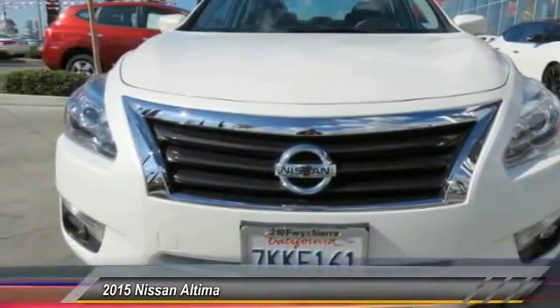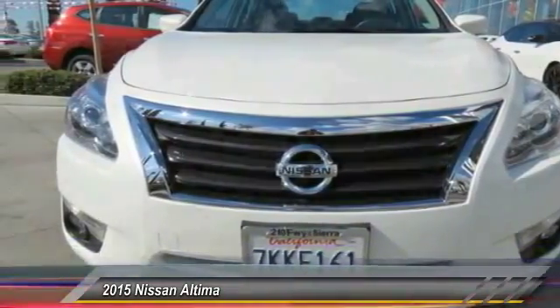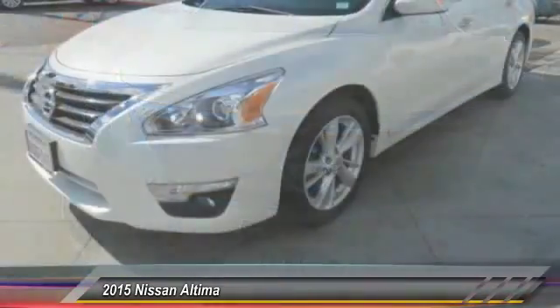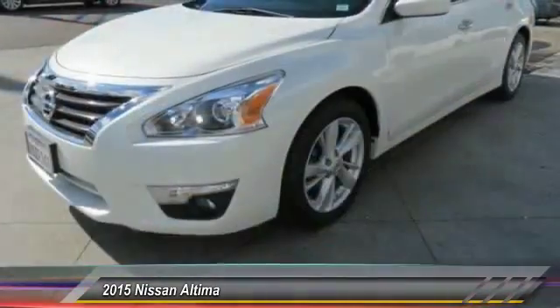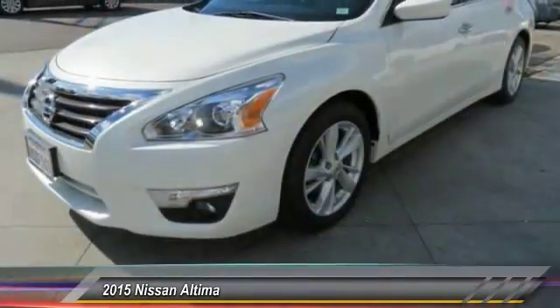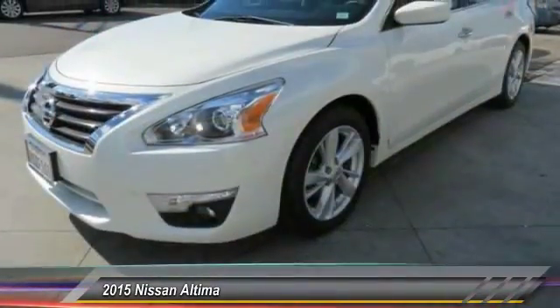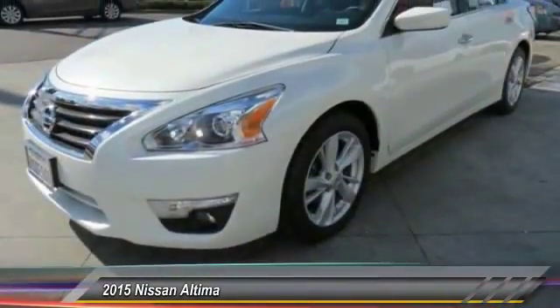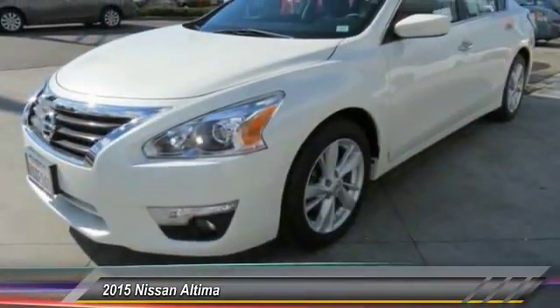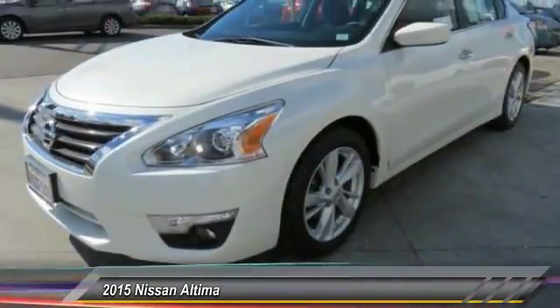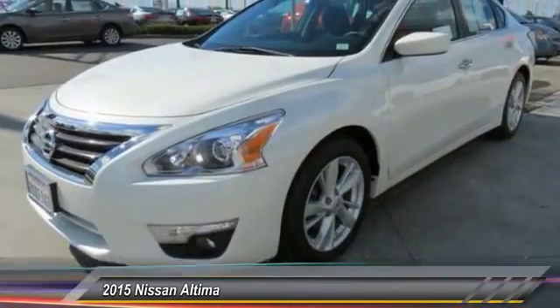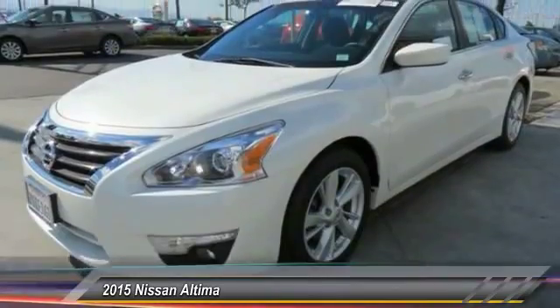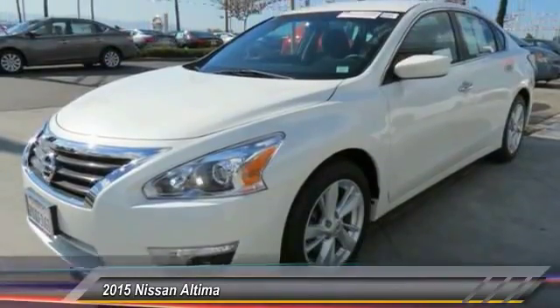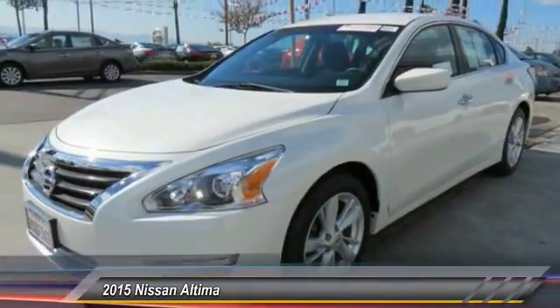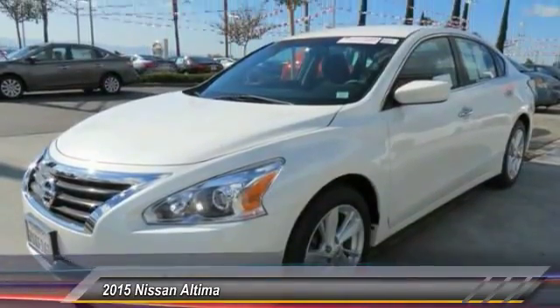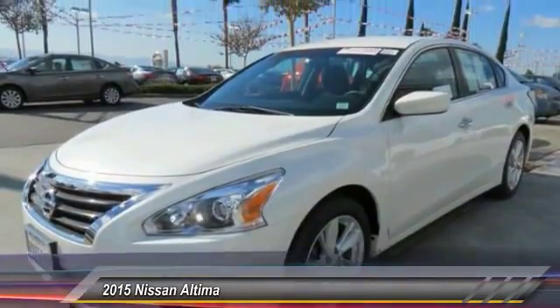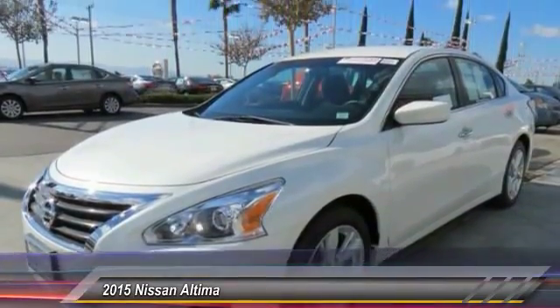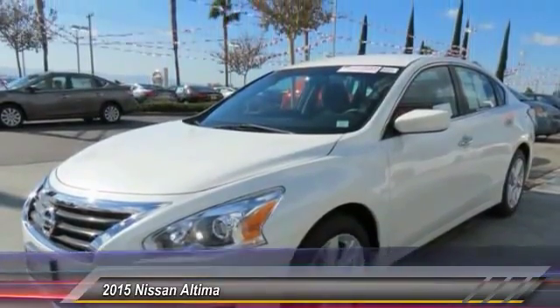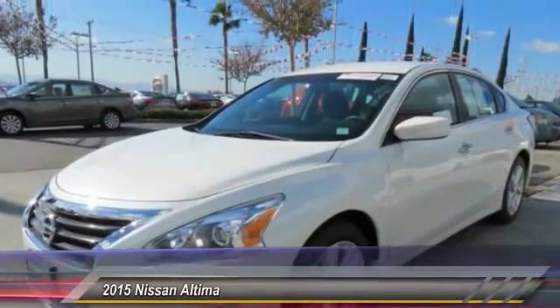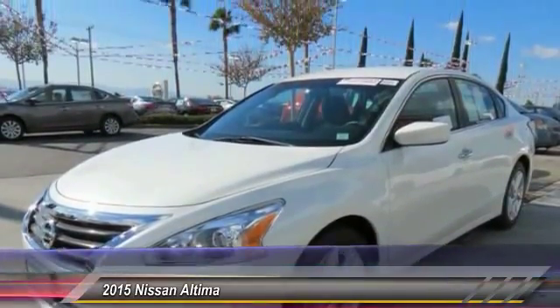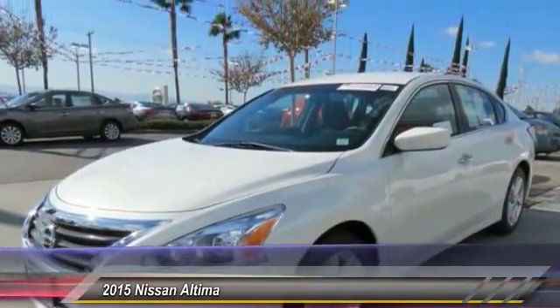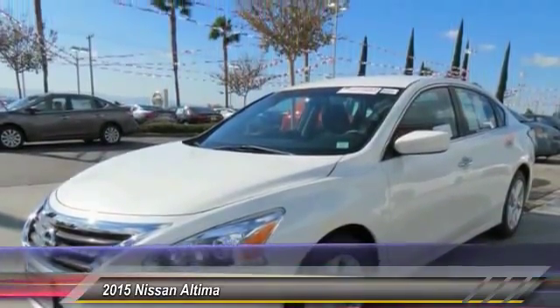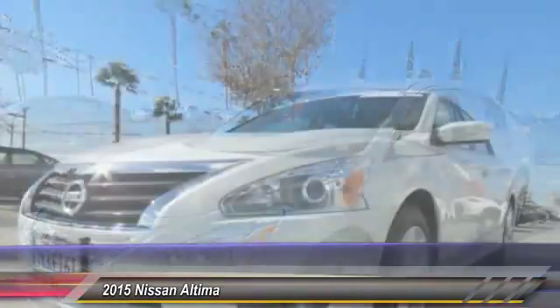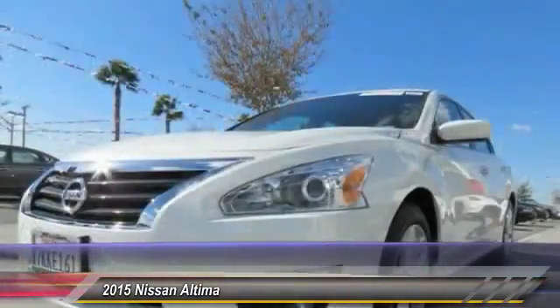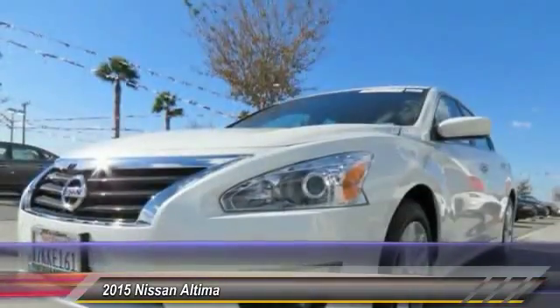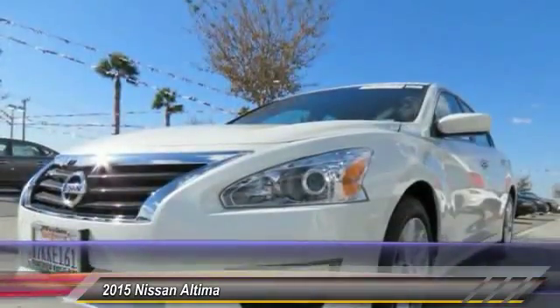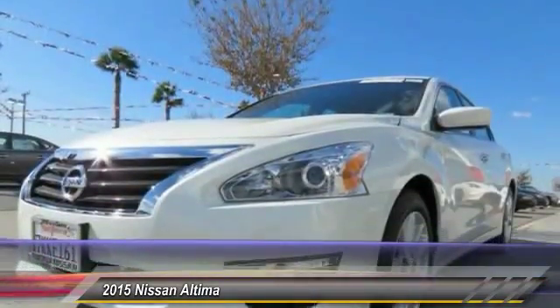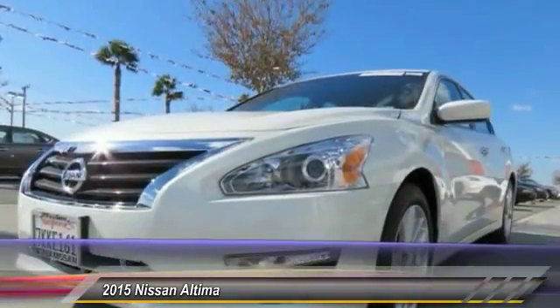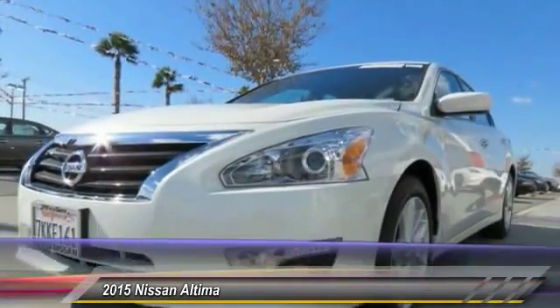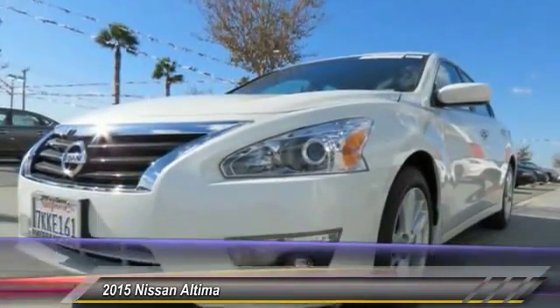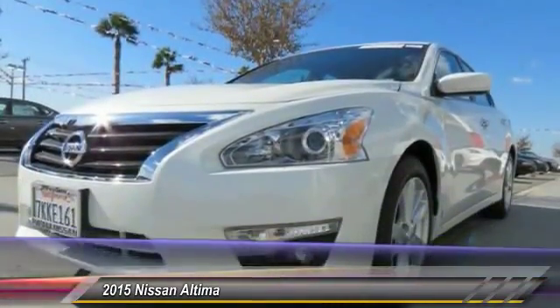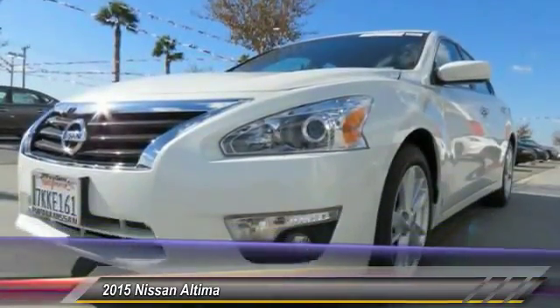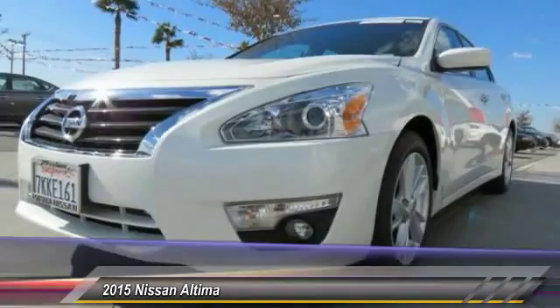Priced below $20,000, this vehicle has less than 15,000 miles. Here are some of this vehicle's great options.